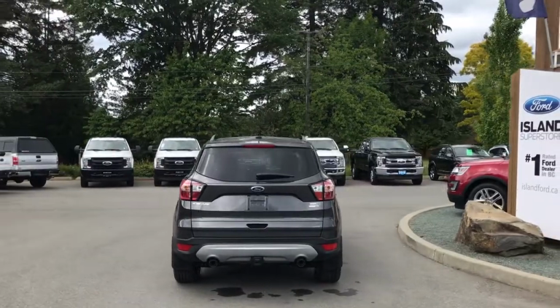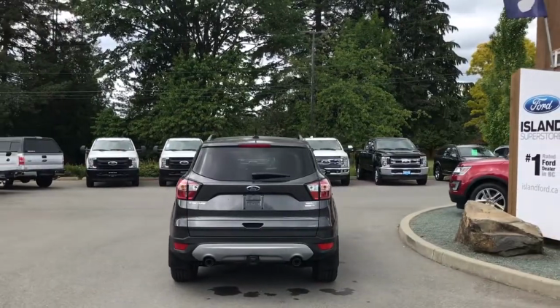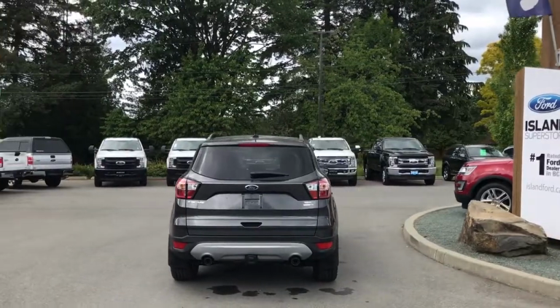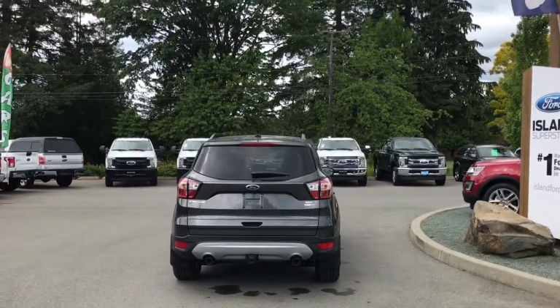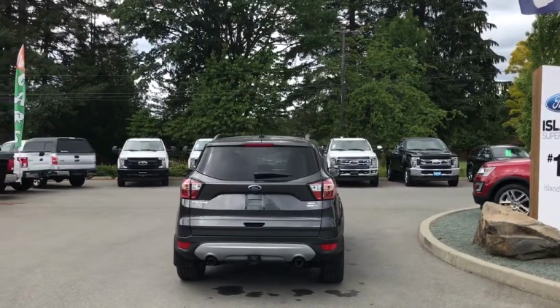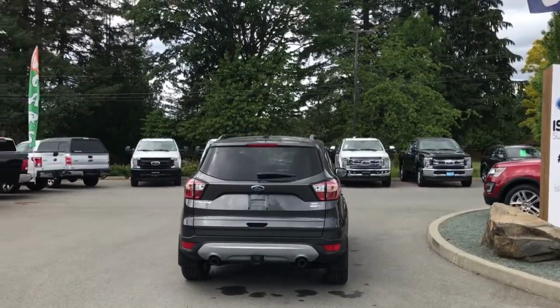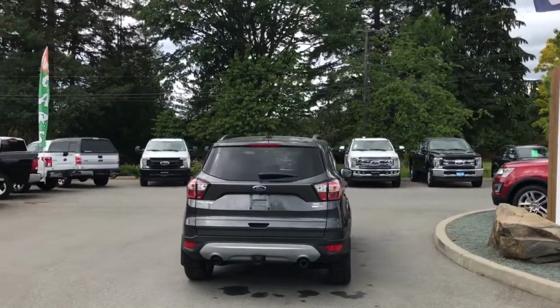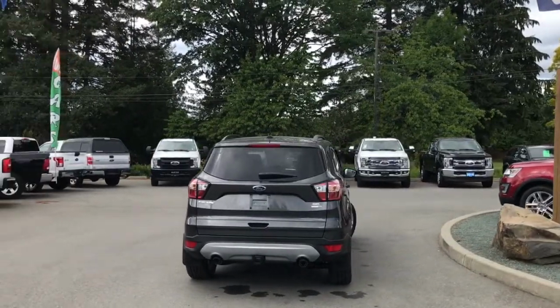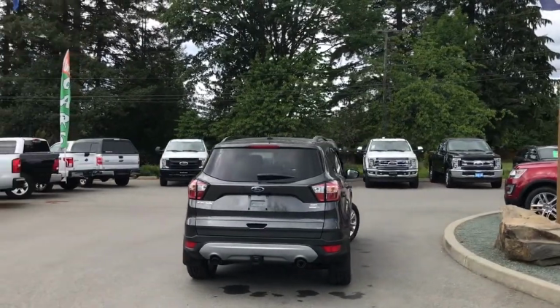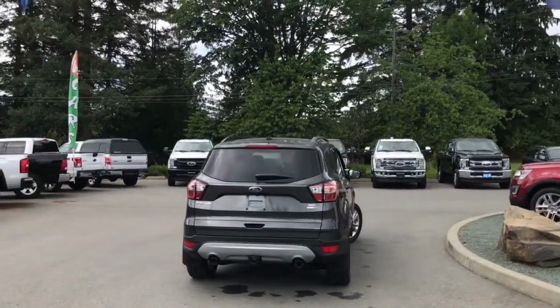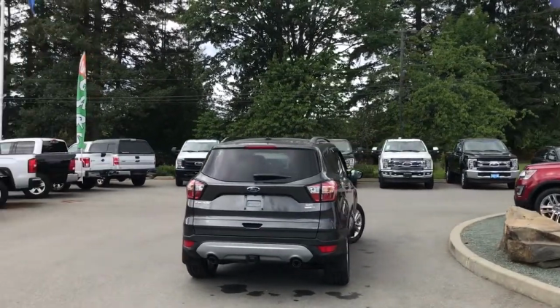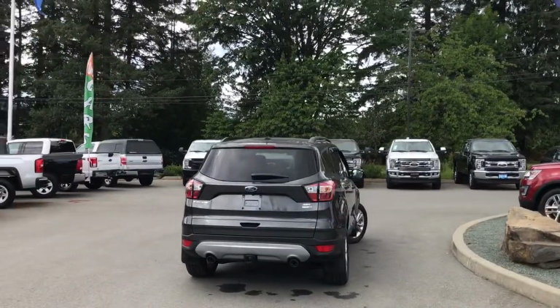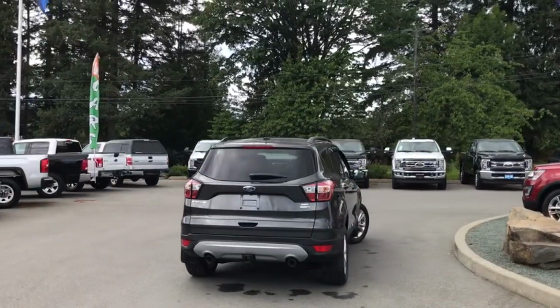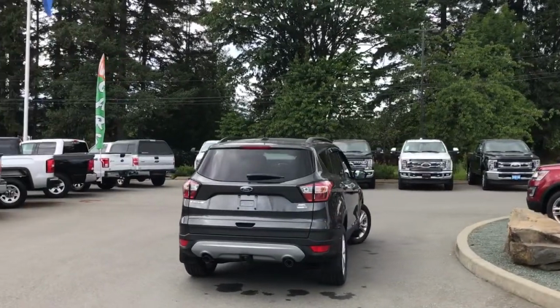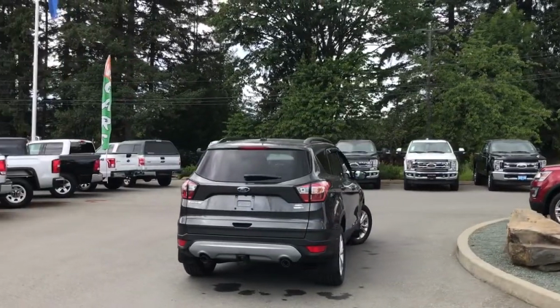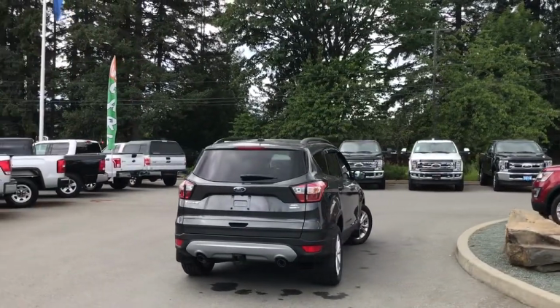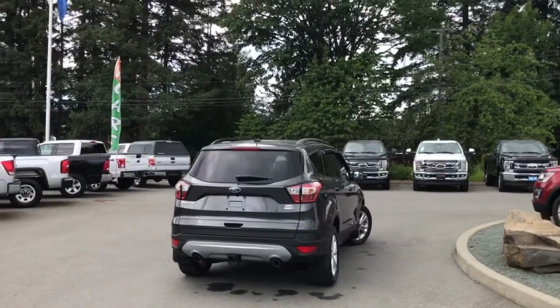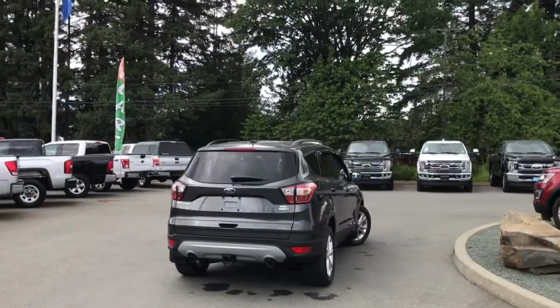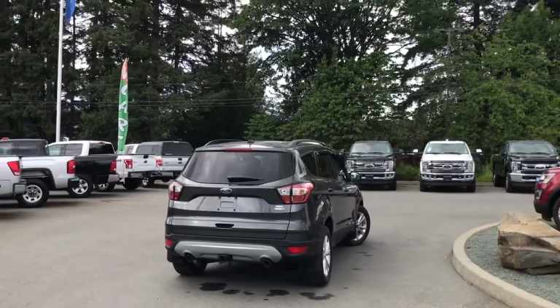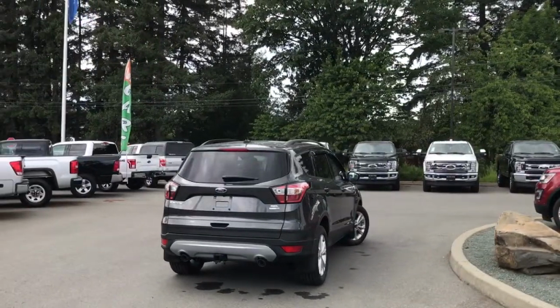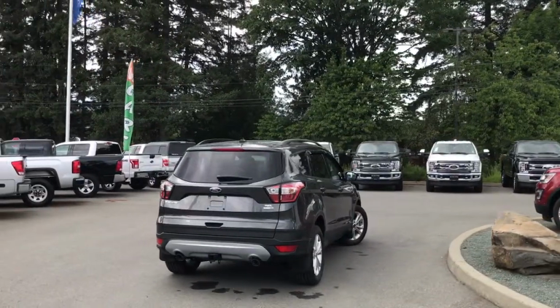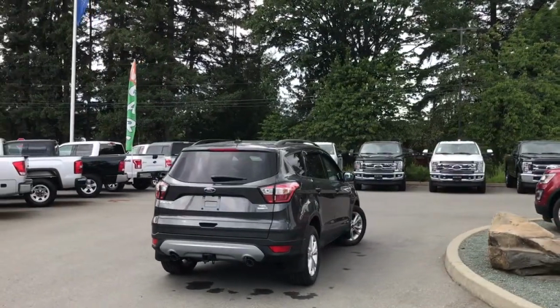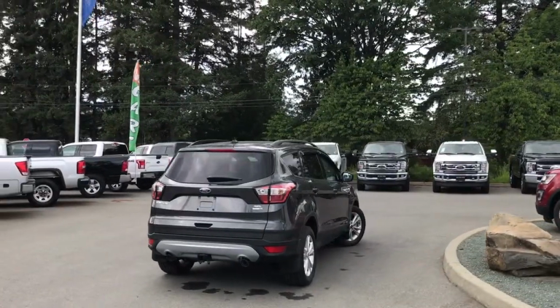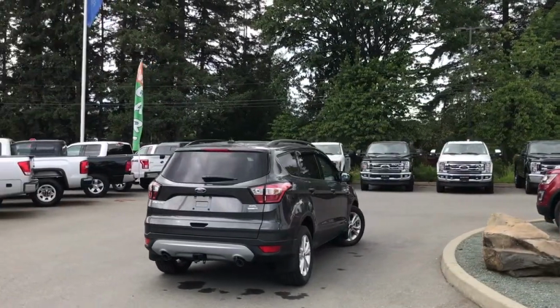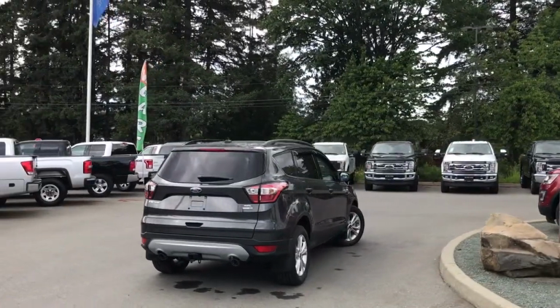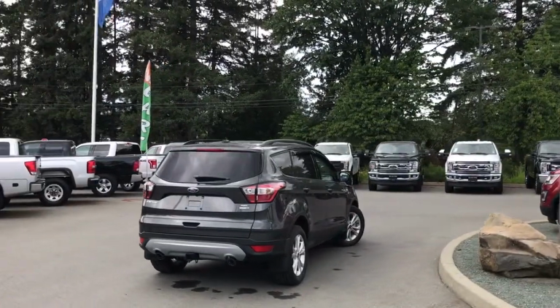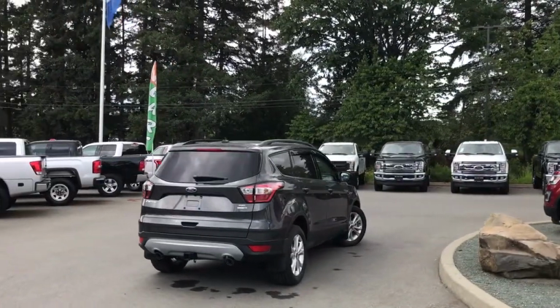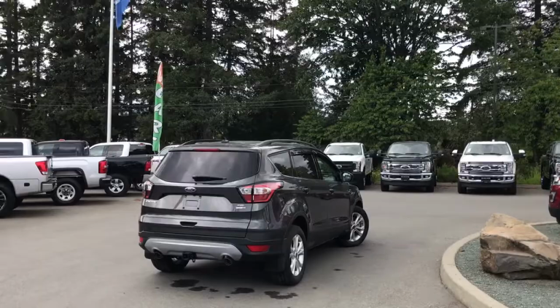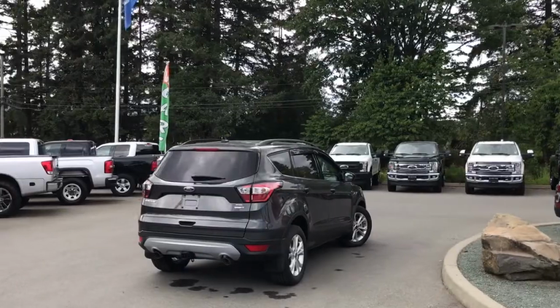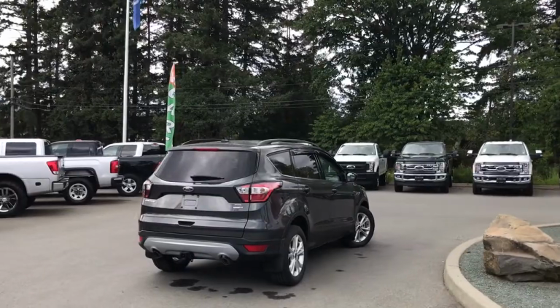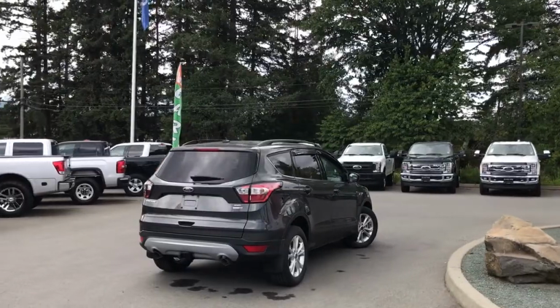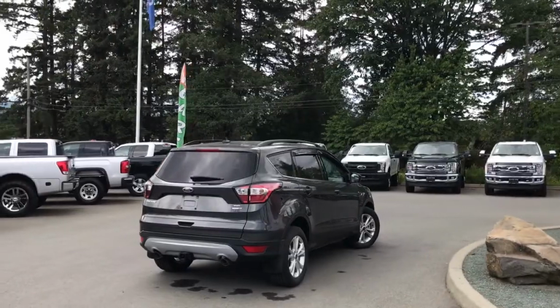It's really easy to get into this vehicle. Just talk to our sales team — they'd be happy to take you out on a test drive.